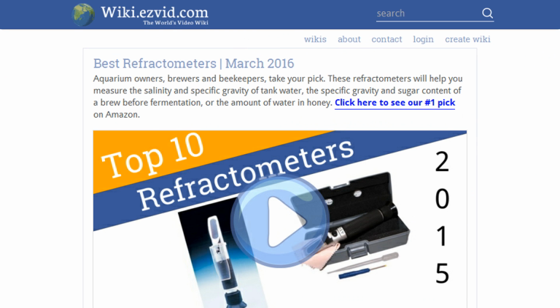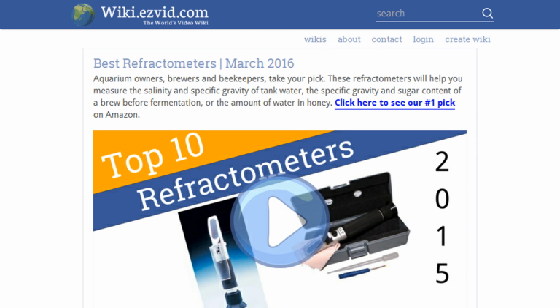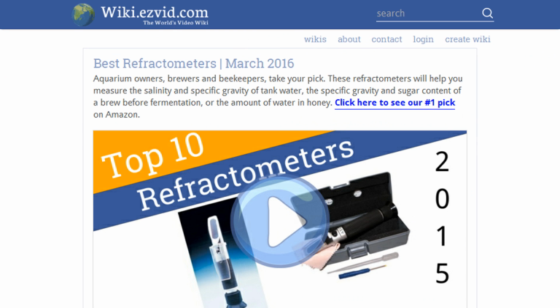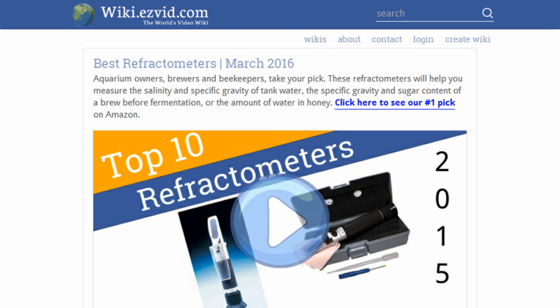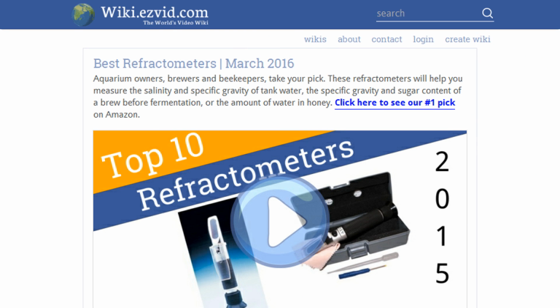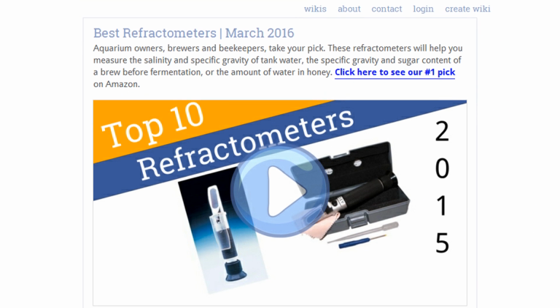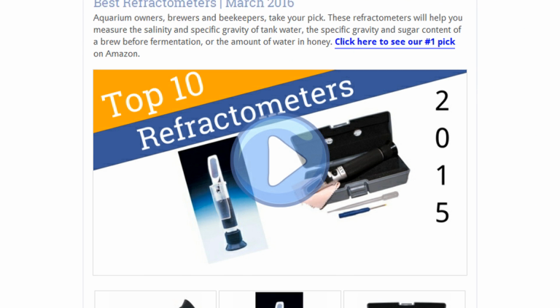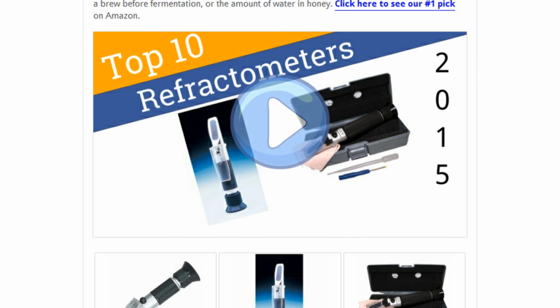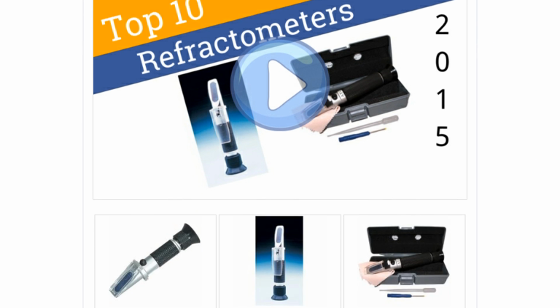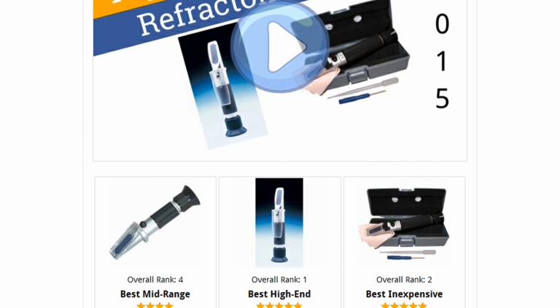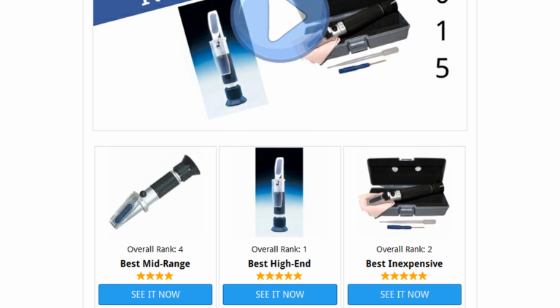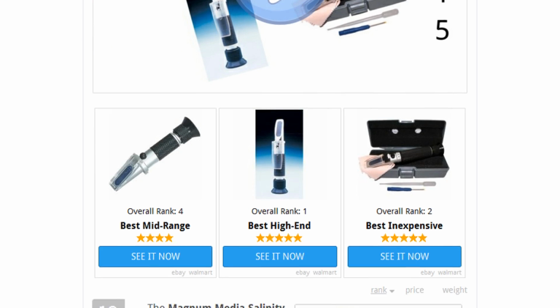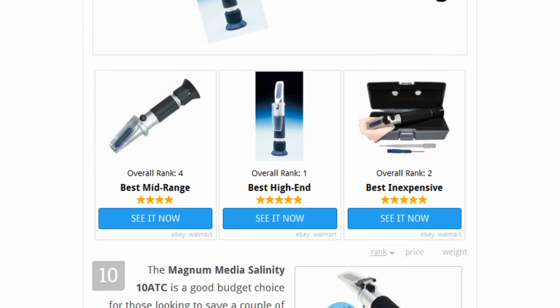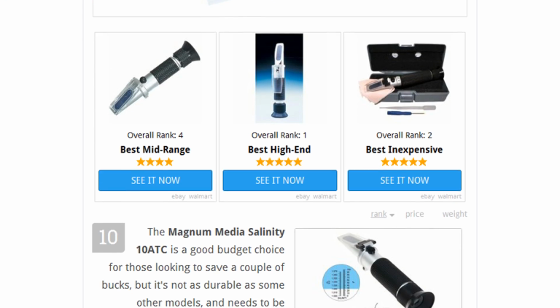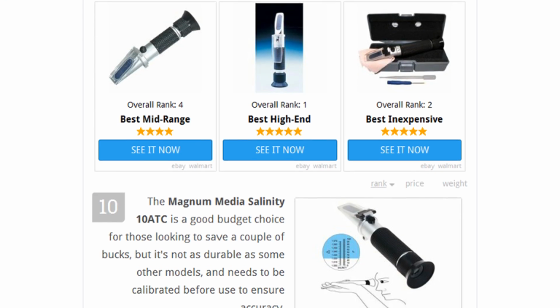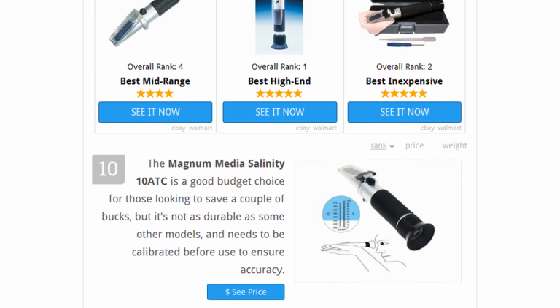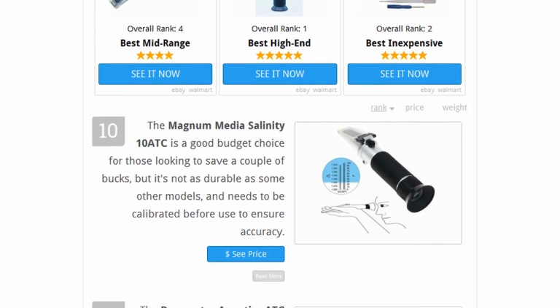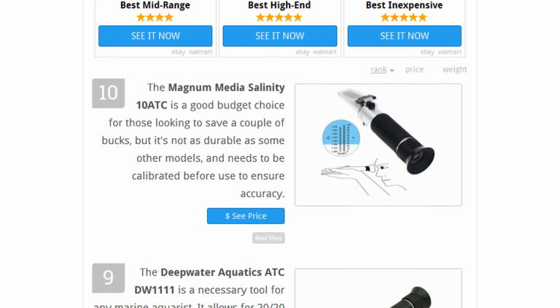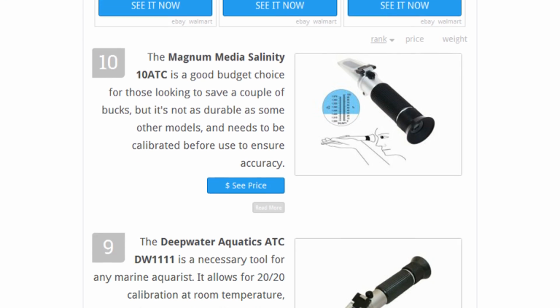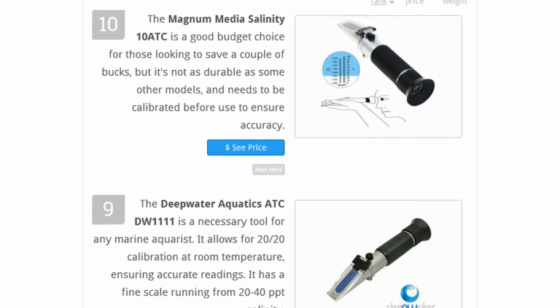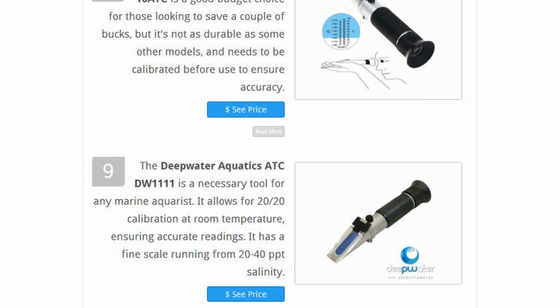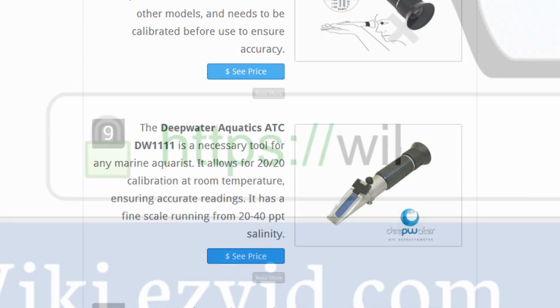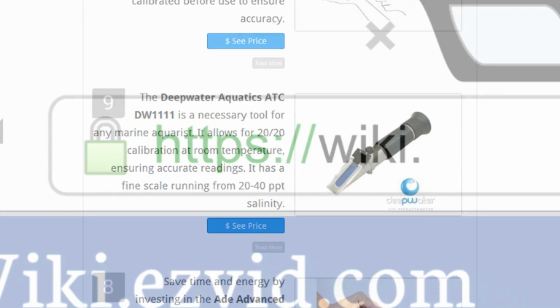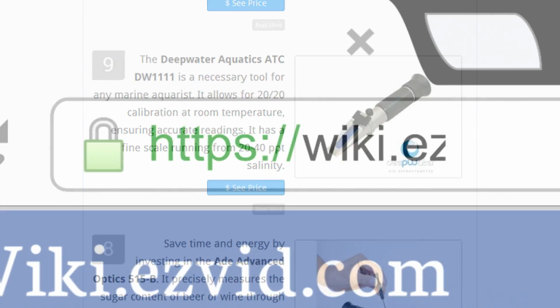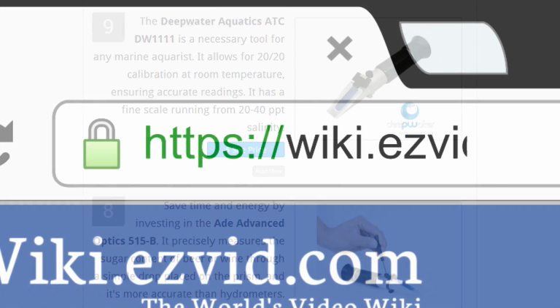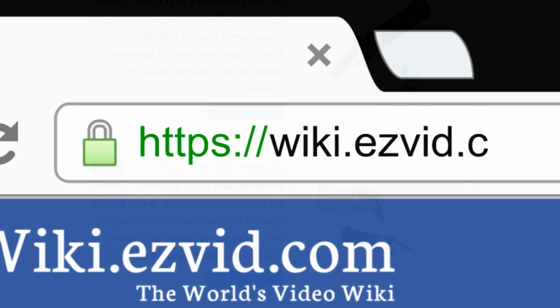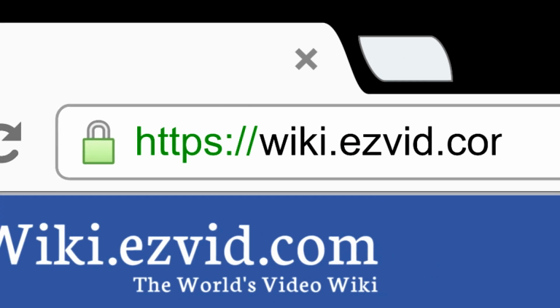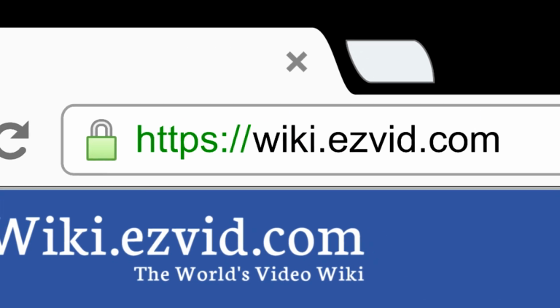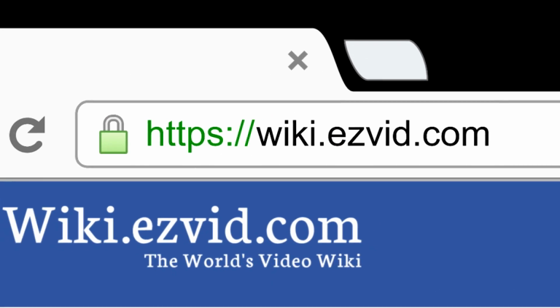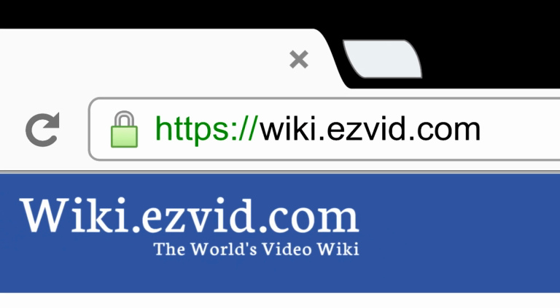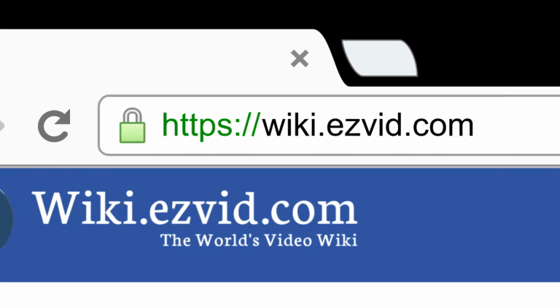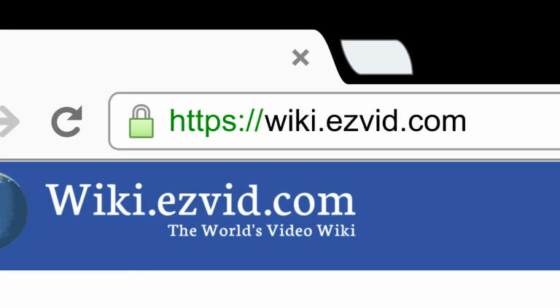To see all this stuff, go to wiki.easyvid.com and search for refractometers, or click beneath this video.